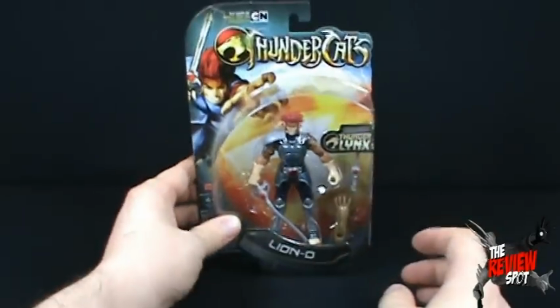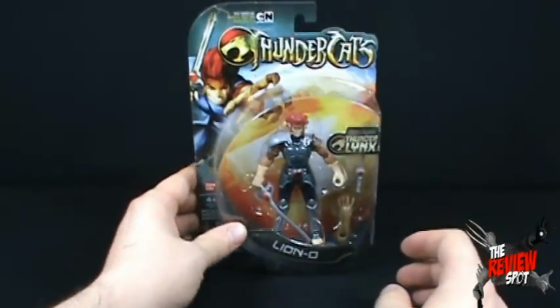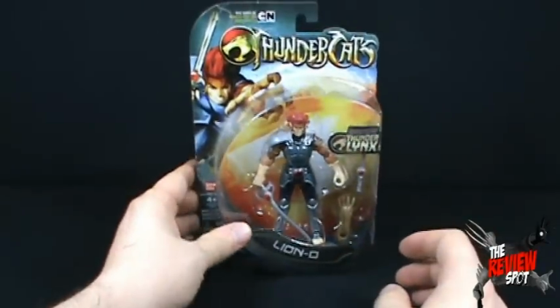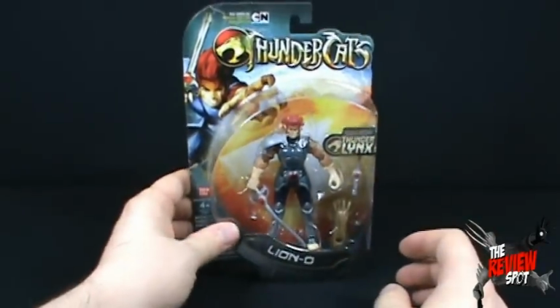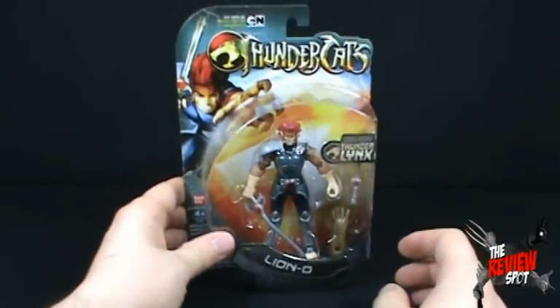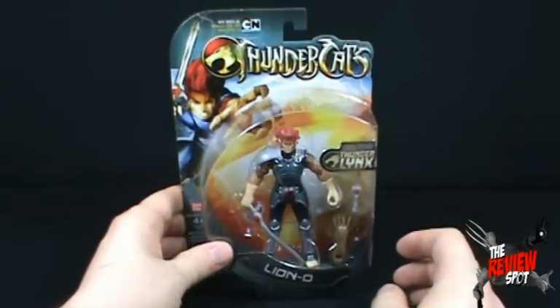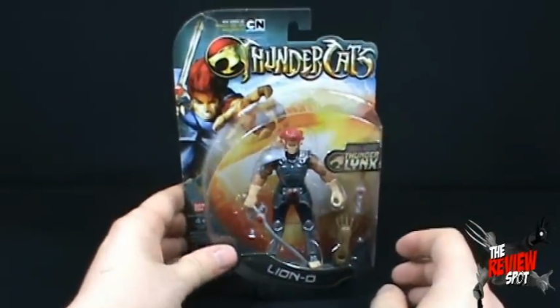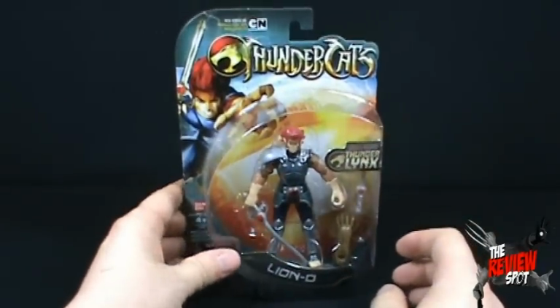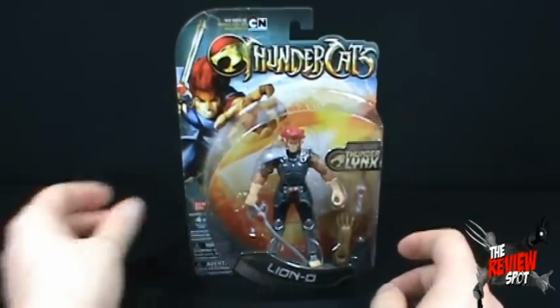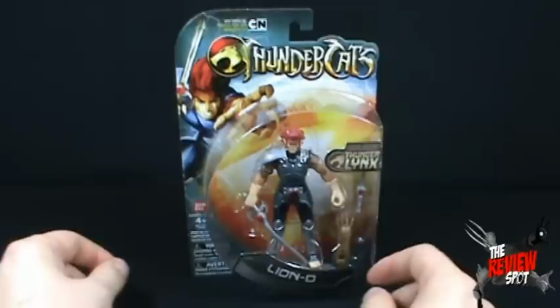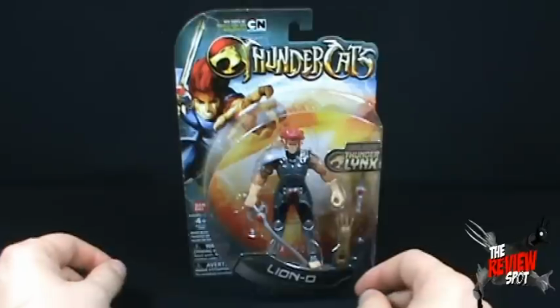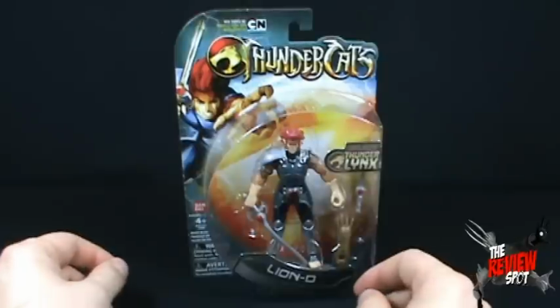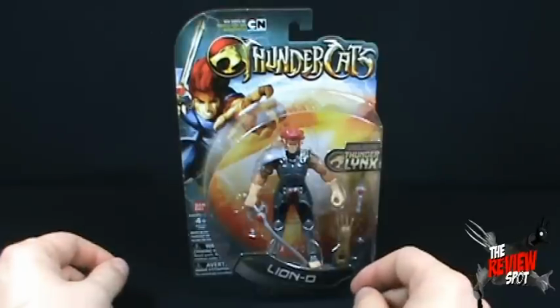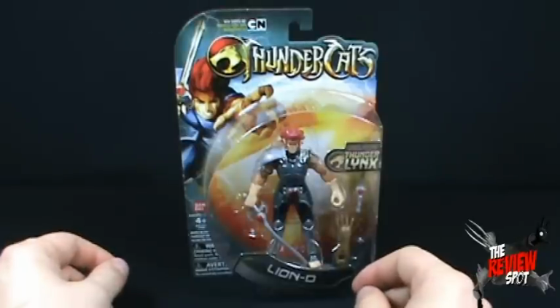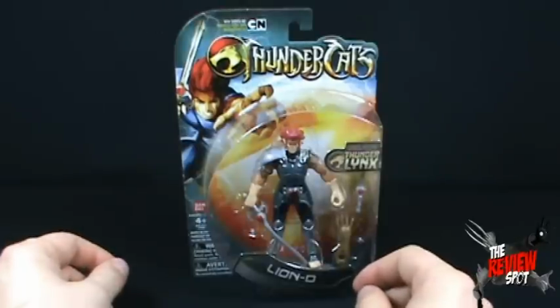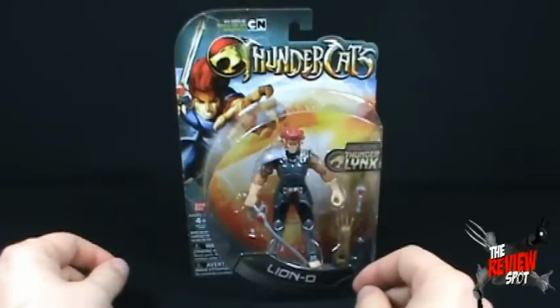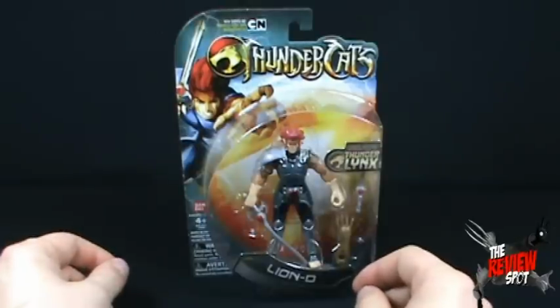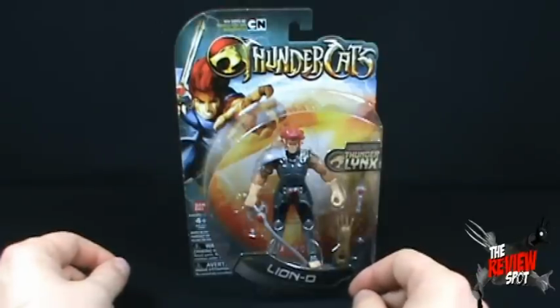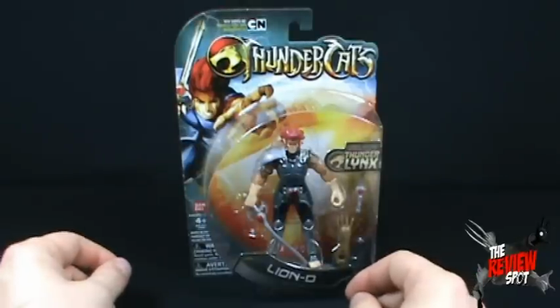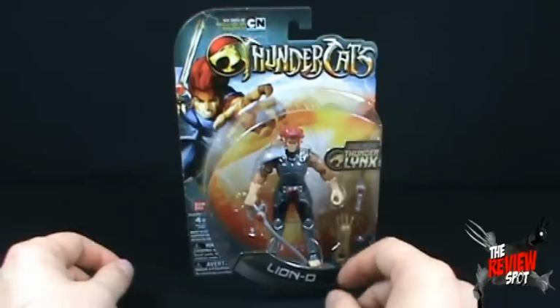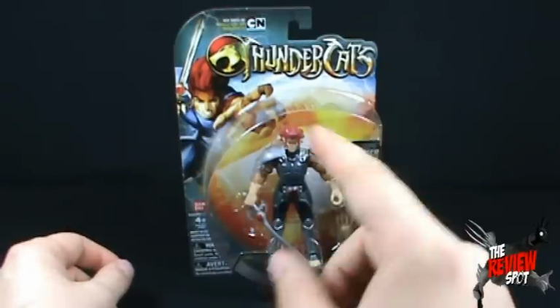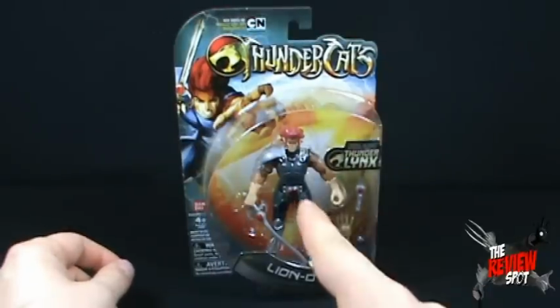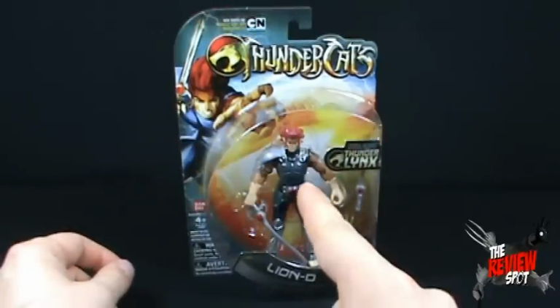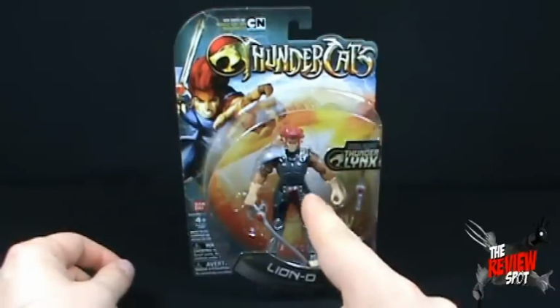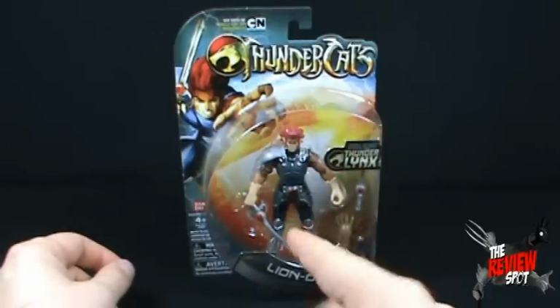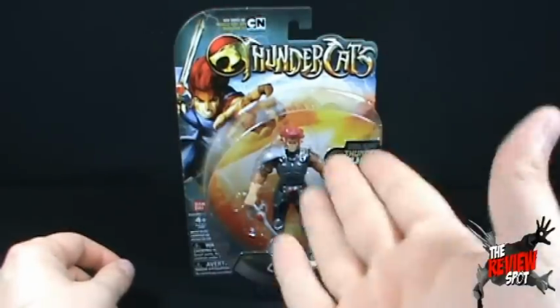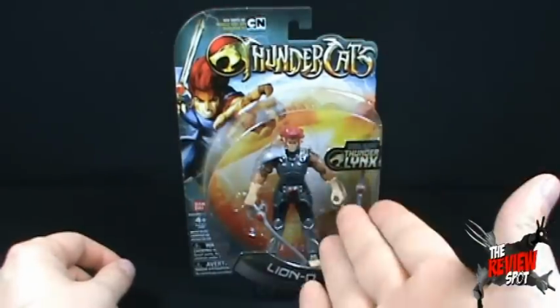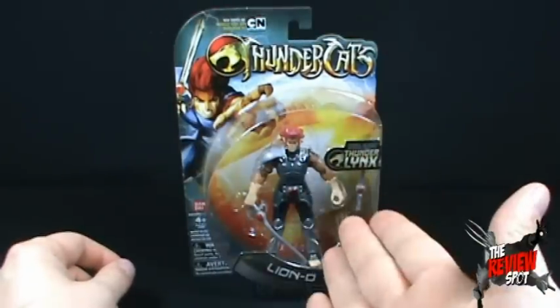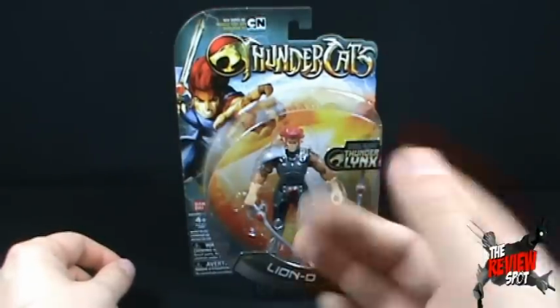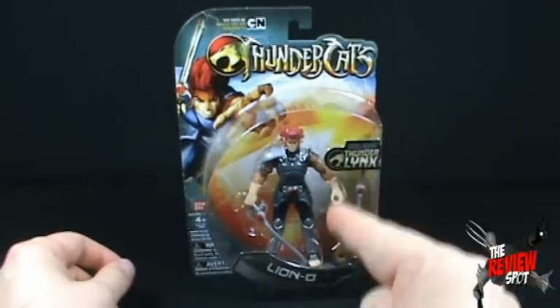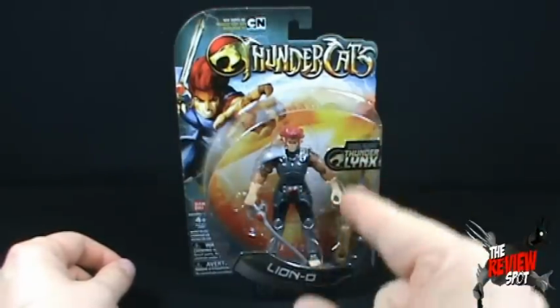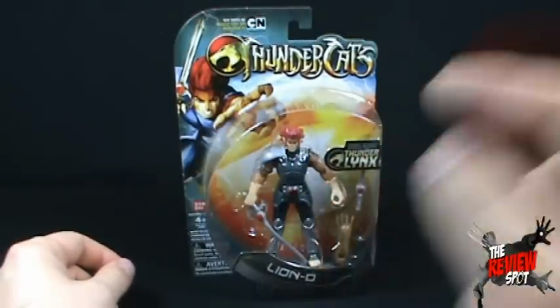What we're going to do is get this opened up and have a look at Lion-O. Stay tuned guys, there is more on the way.